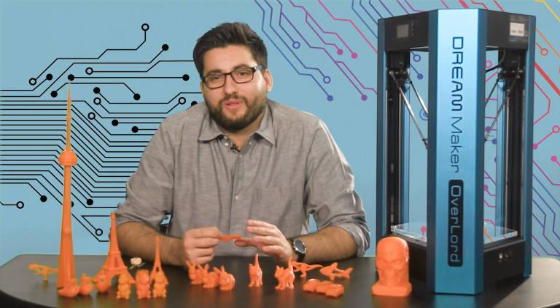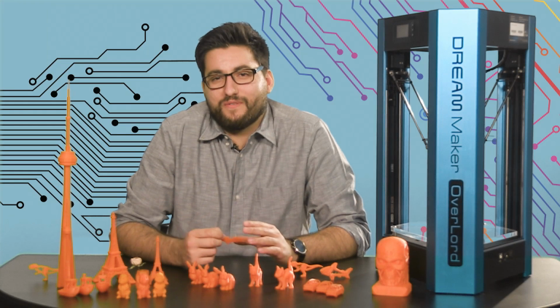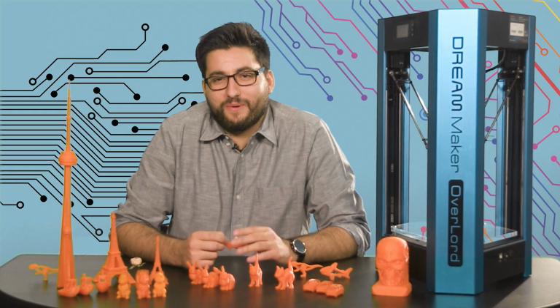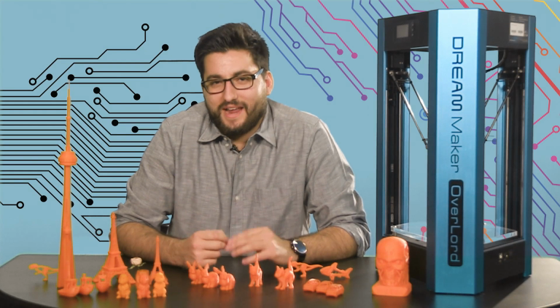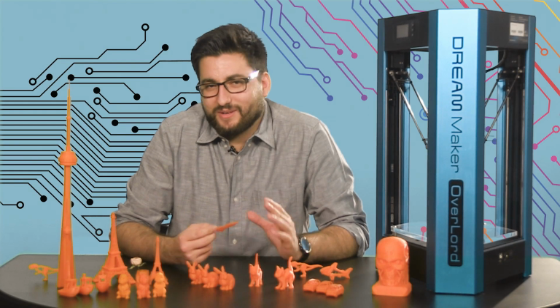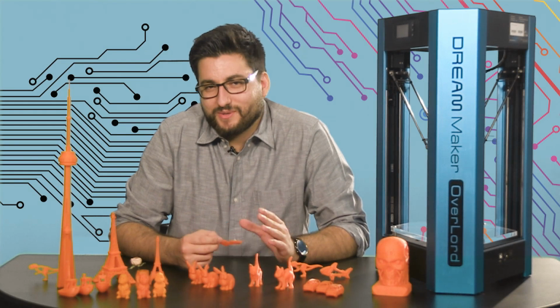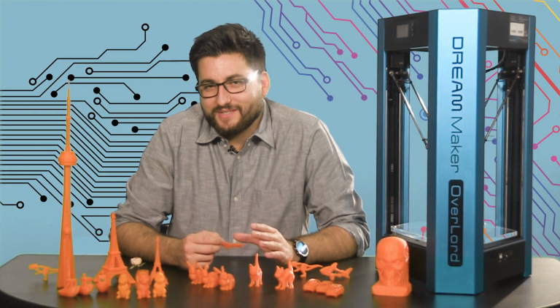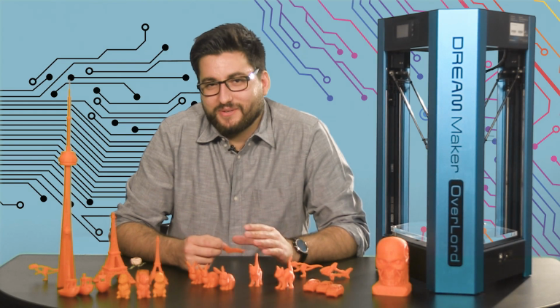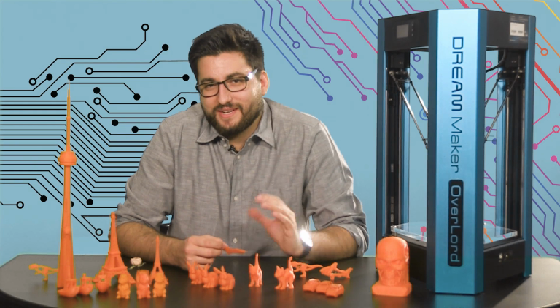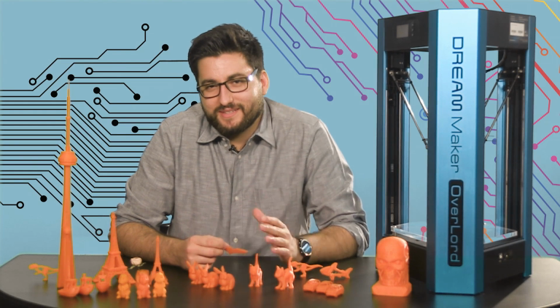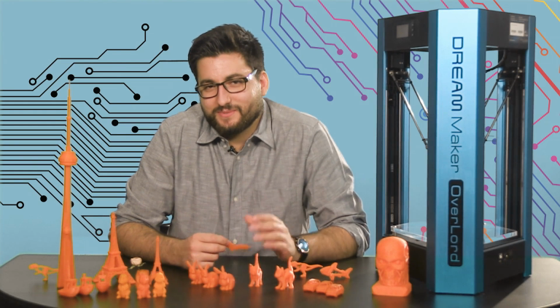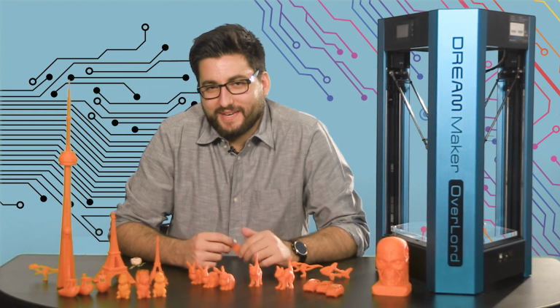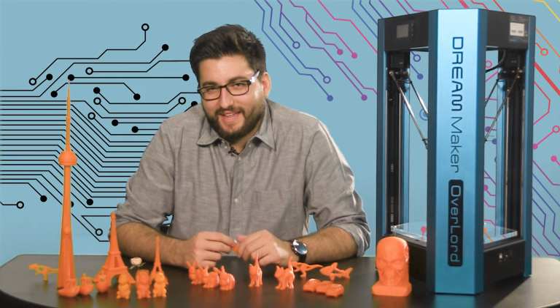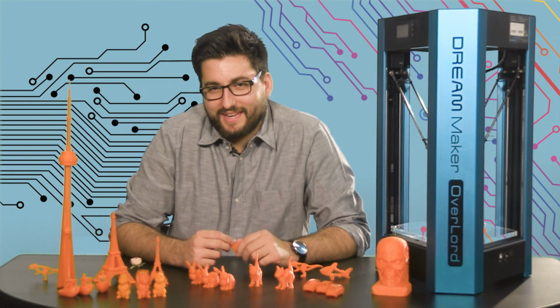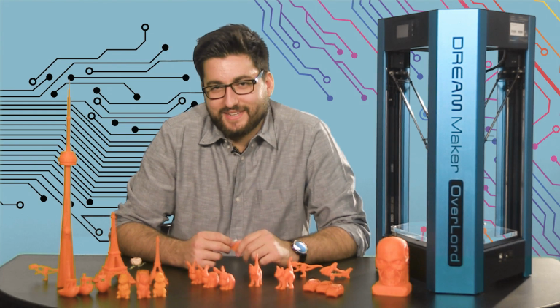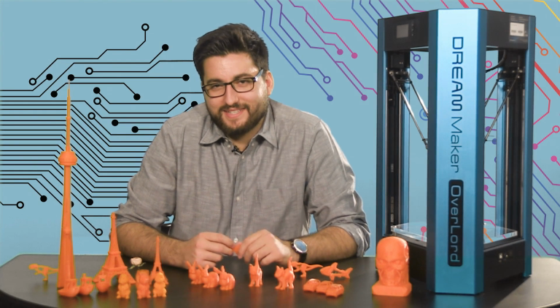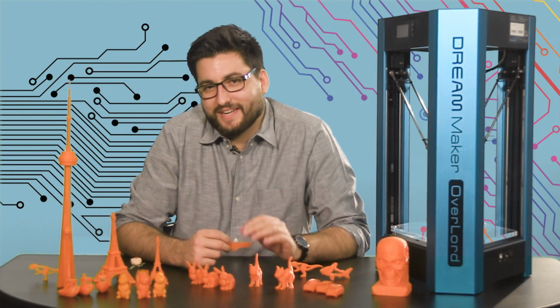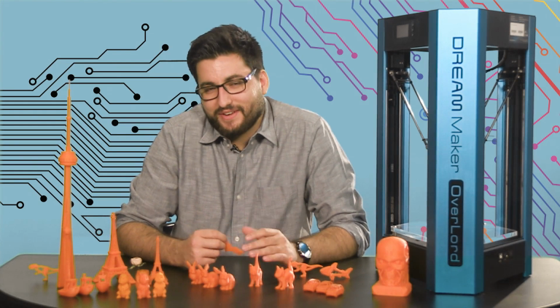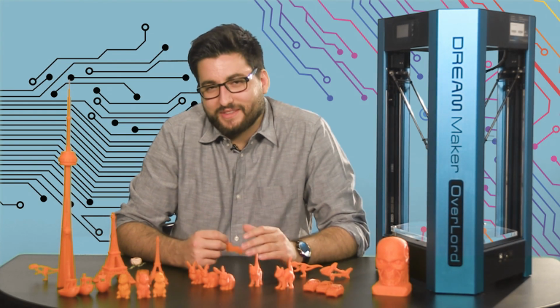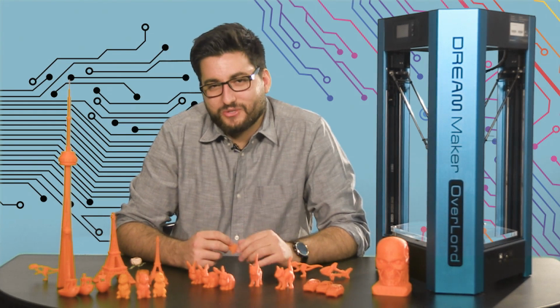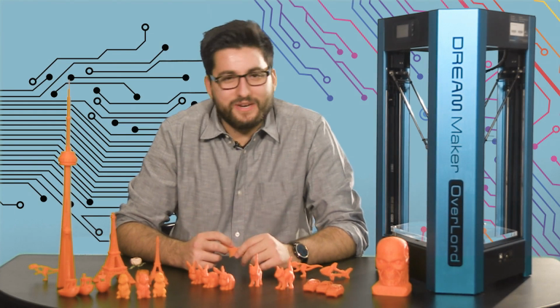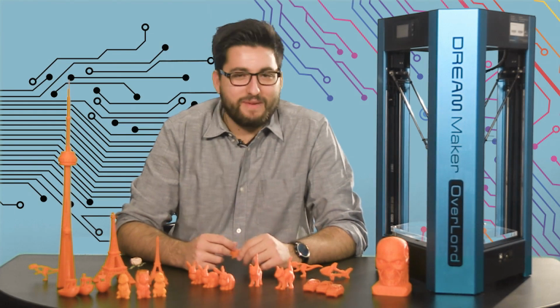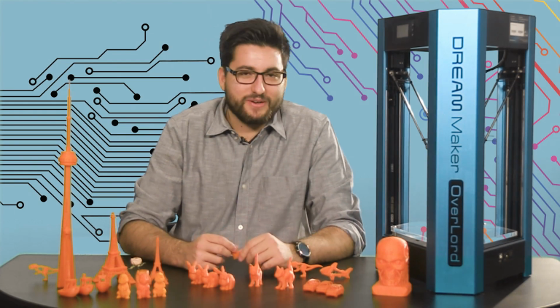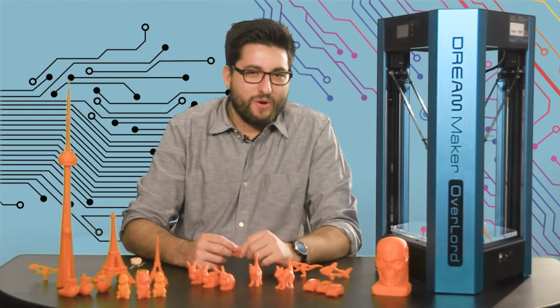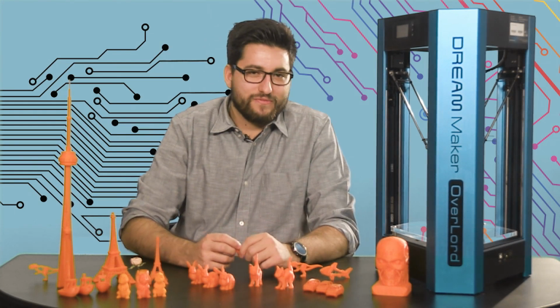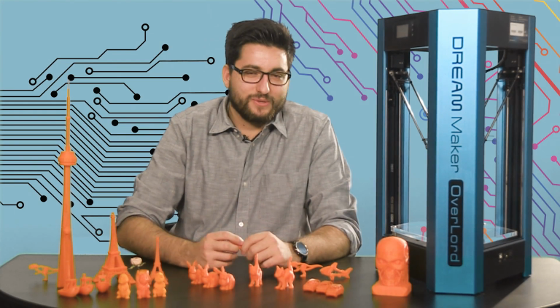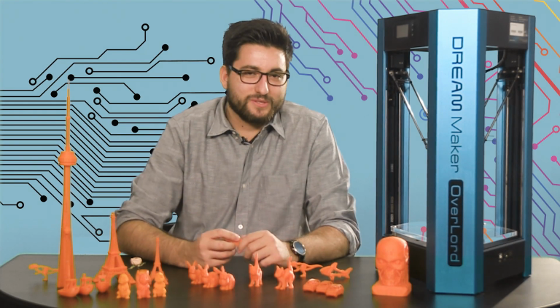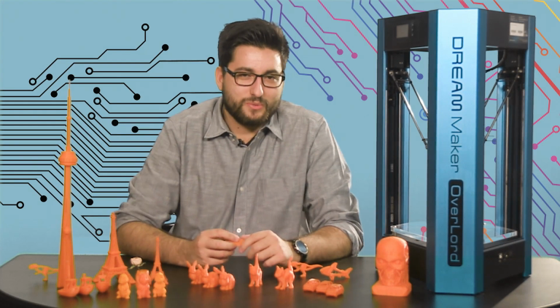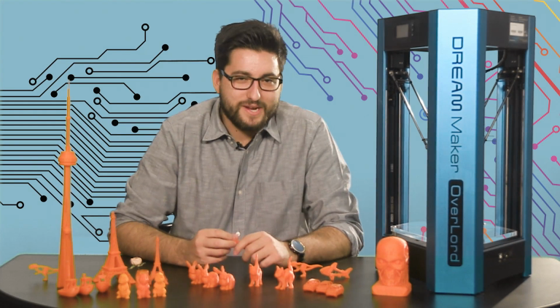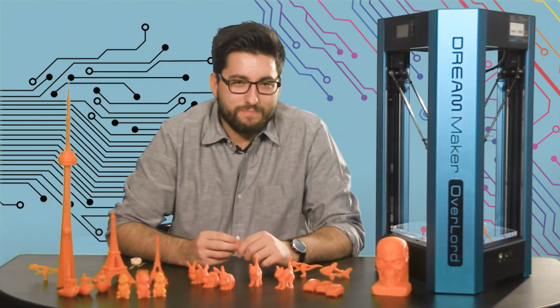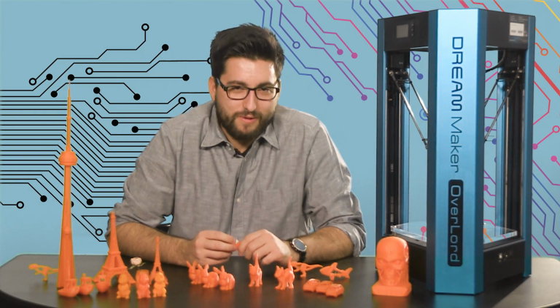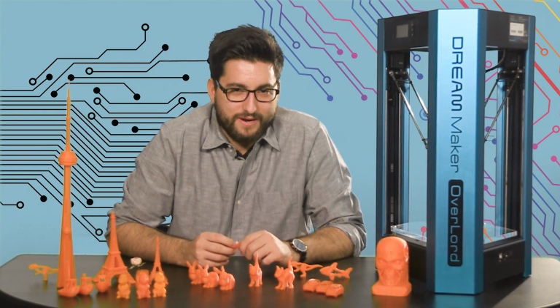Hello everyone, Alex Radu here, and this week on All Hands On Tech, I've got the DreamMaker Overlord 3D Printer.